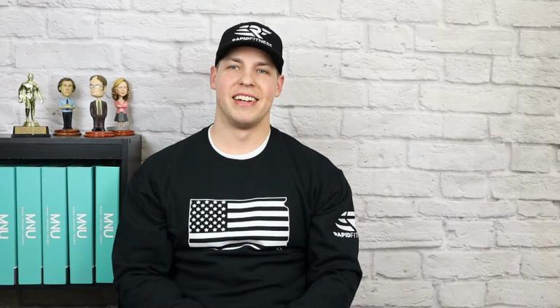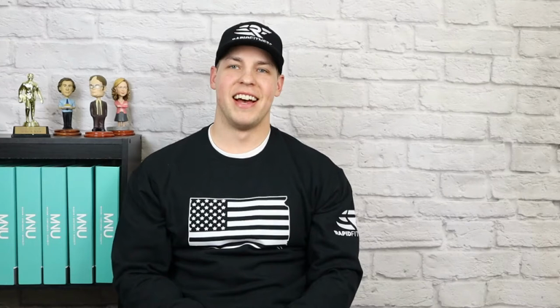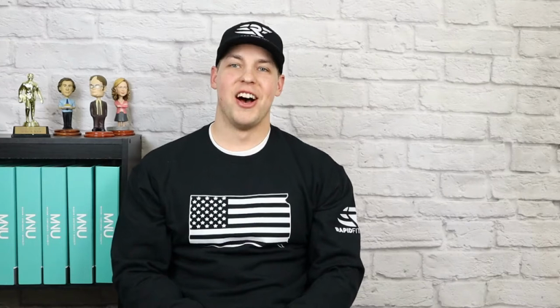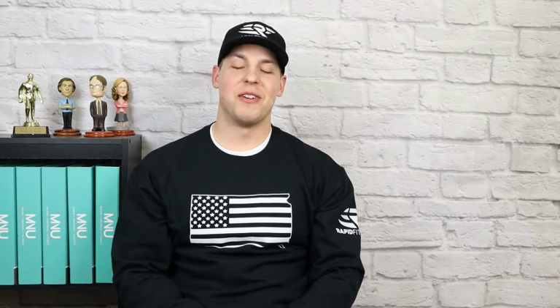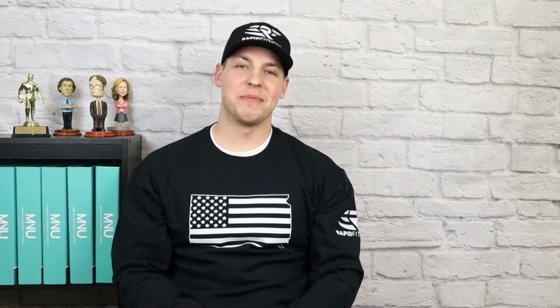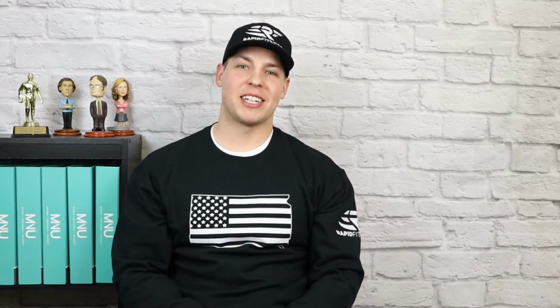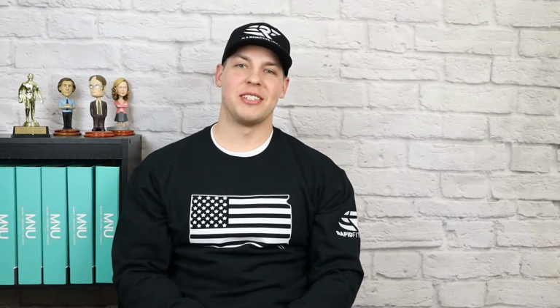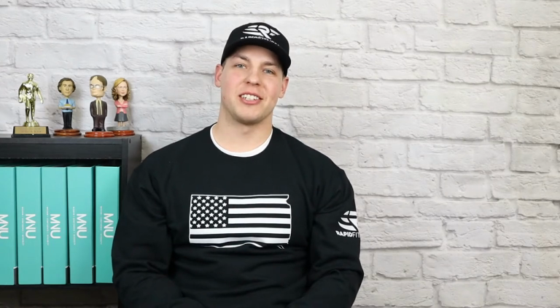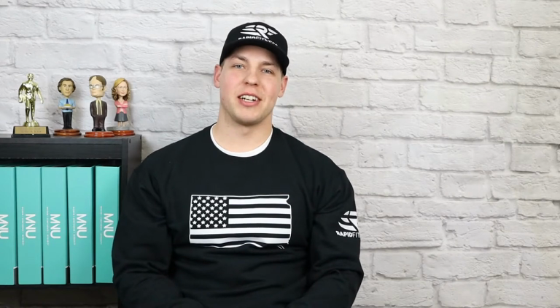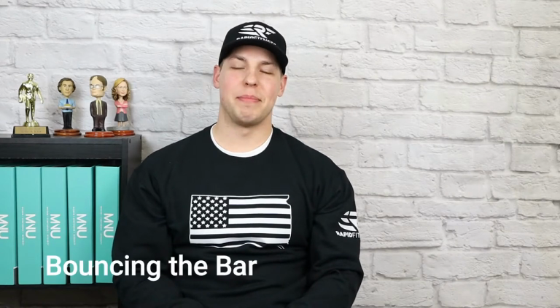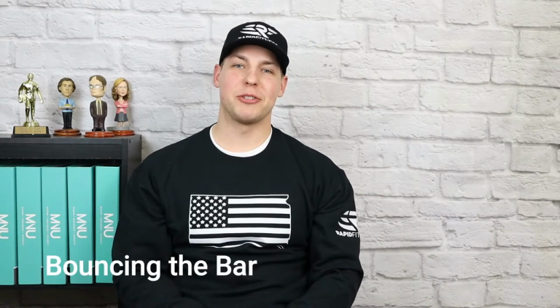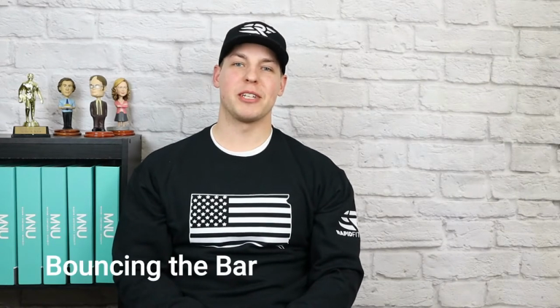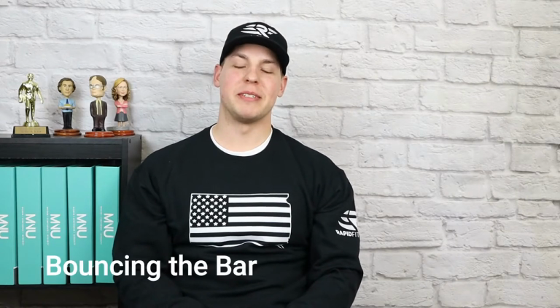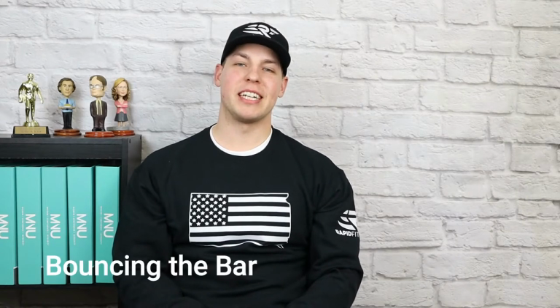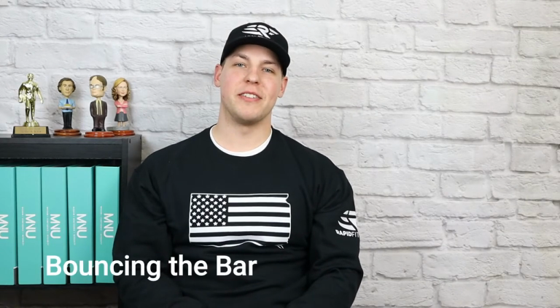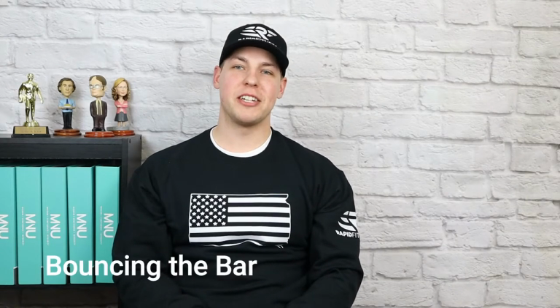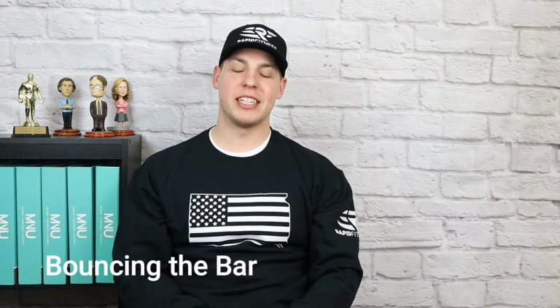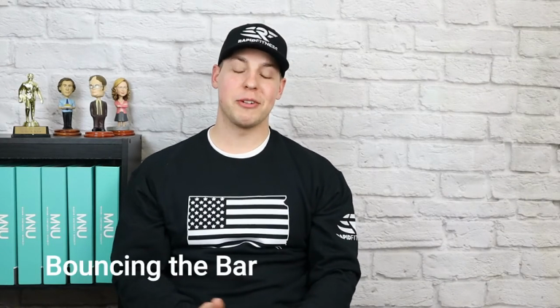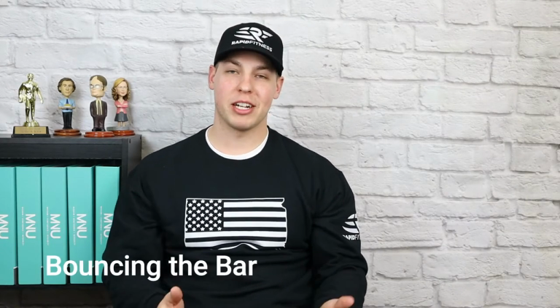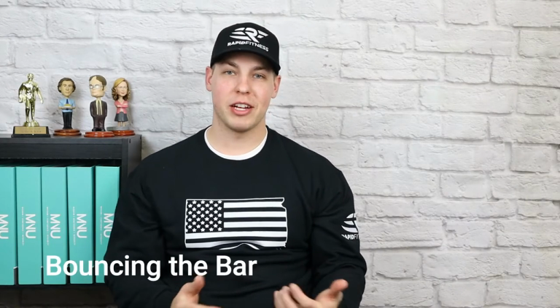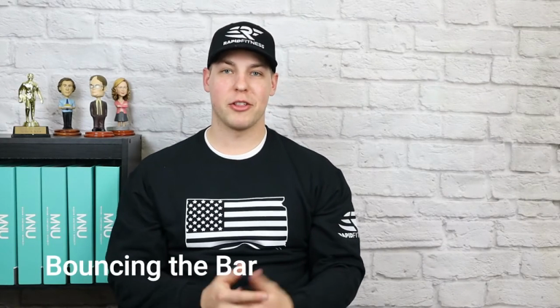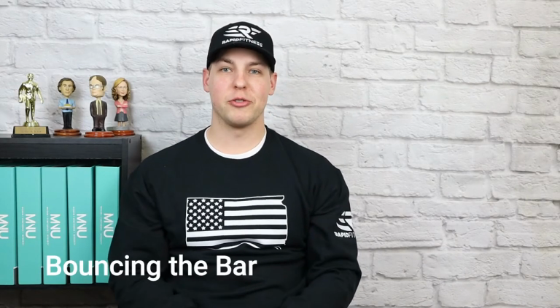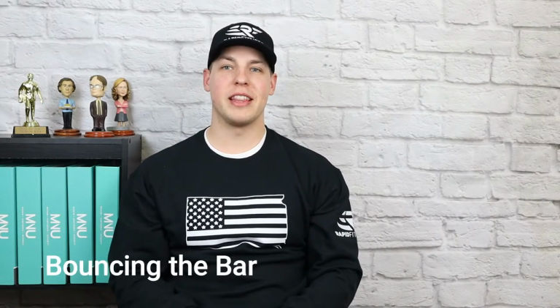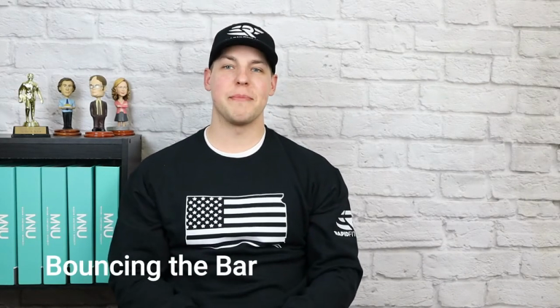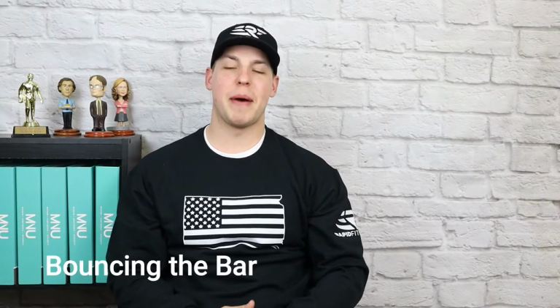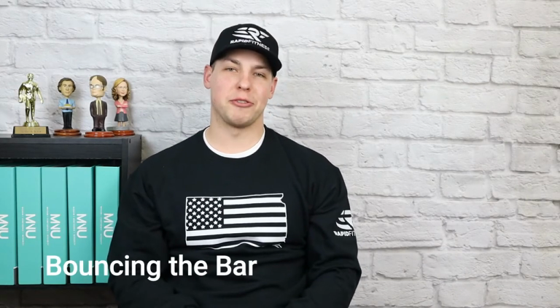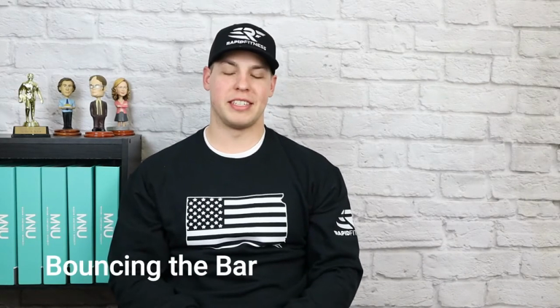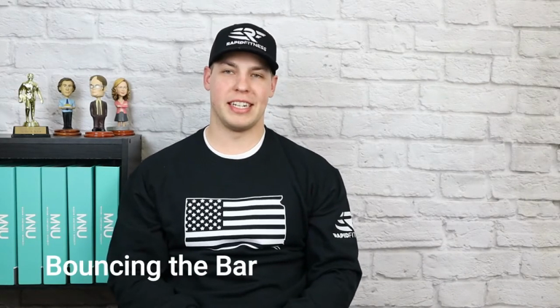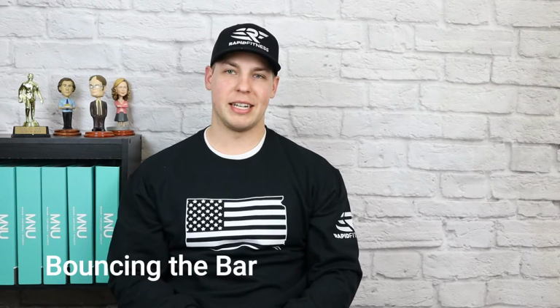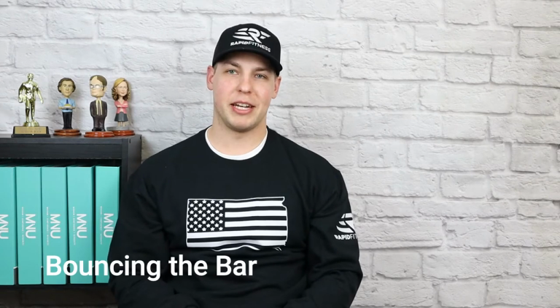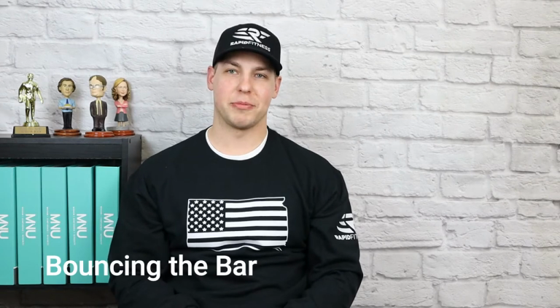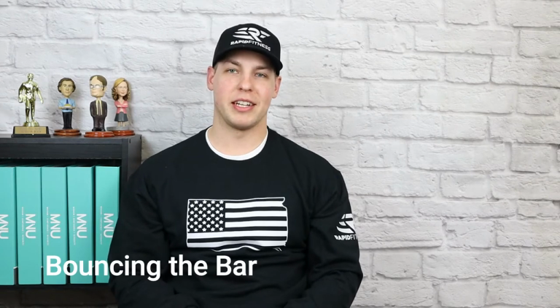Welcome back to another bench press mistakes video. Today we're going to run through the bounce in a bench press.